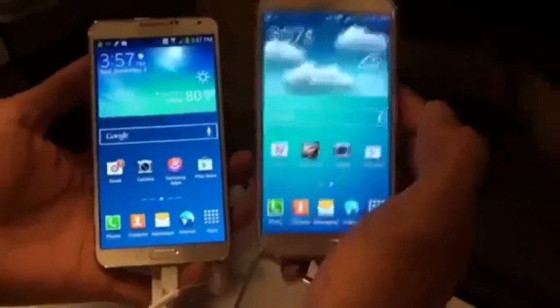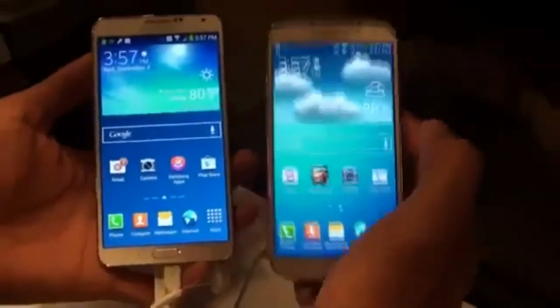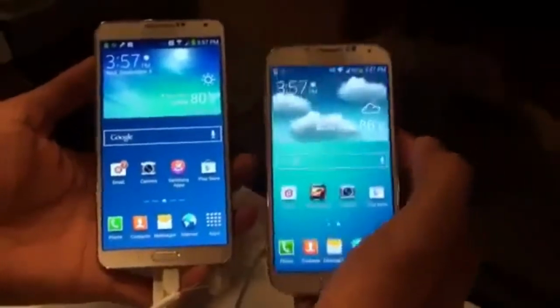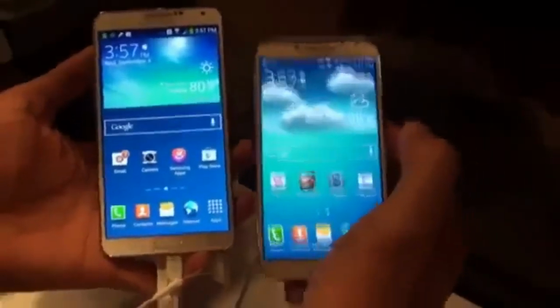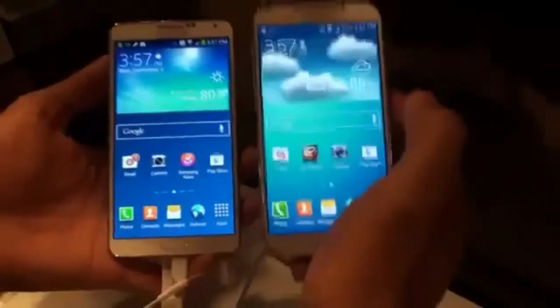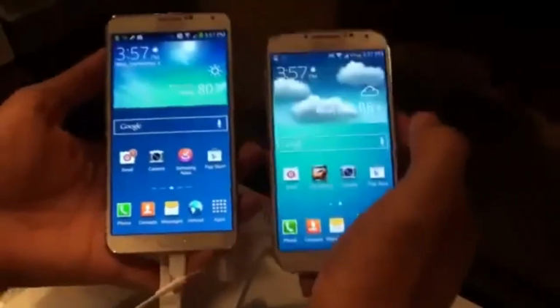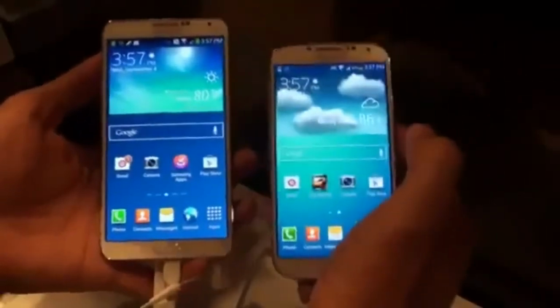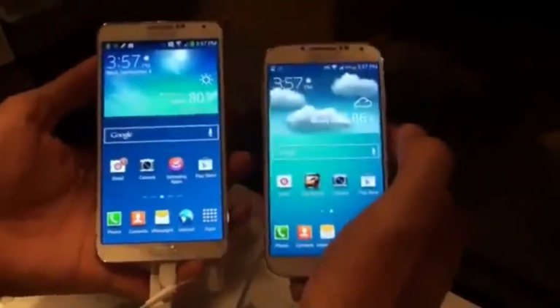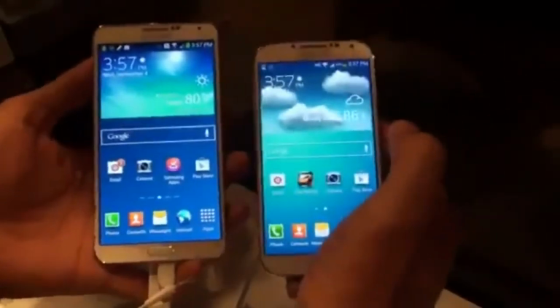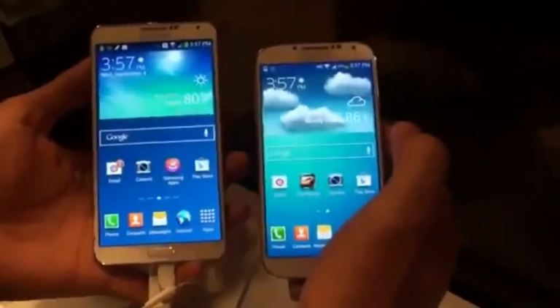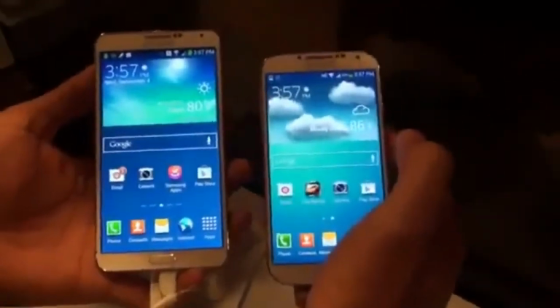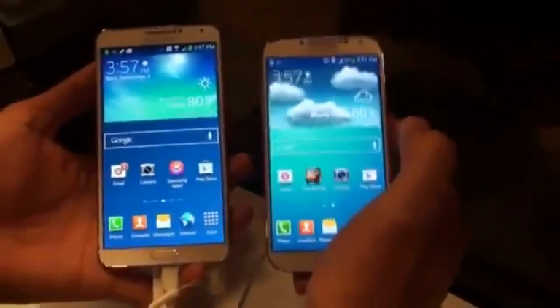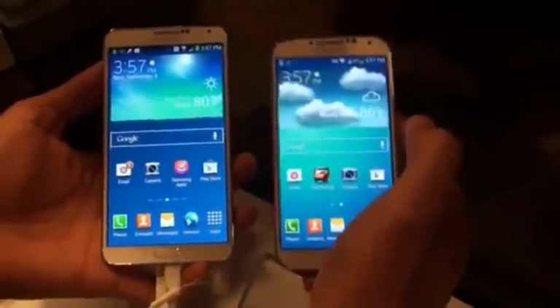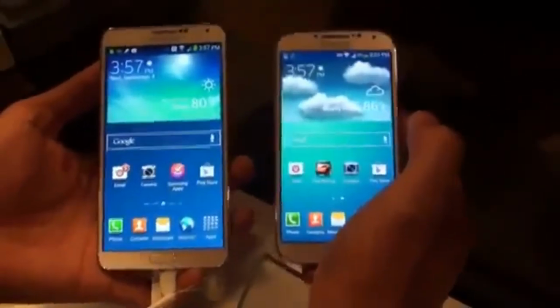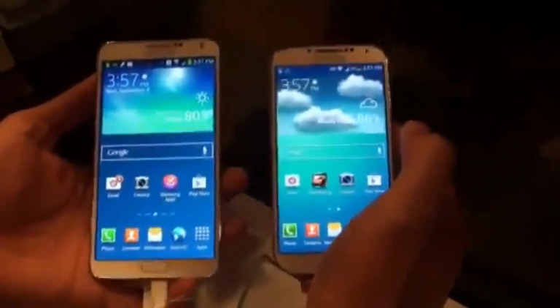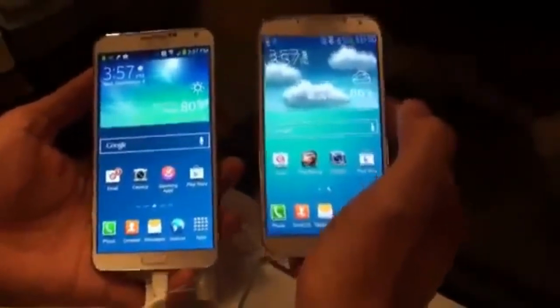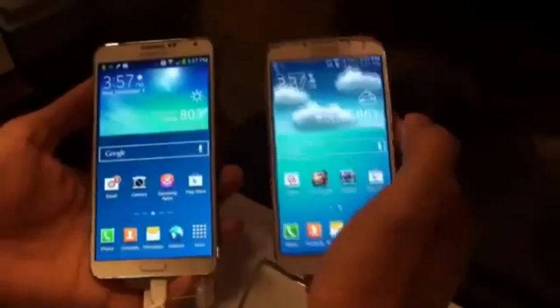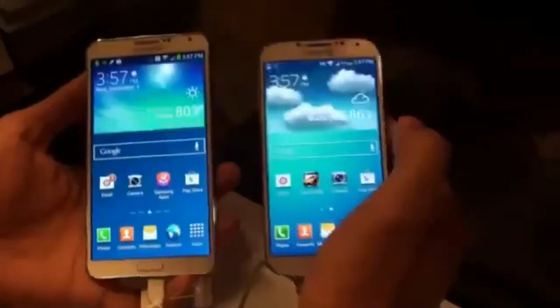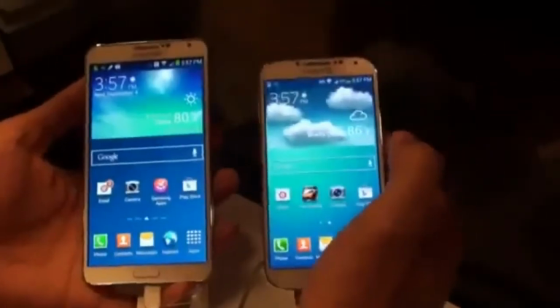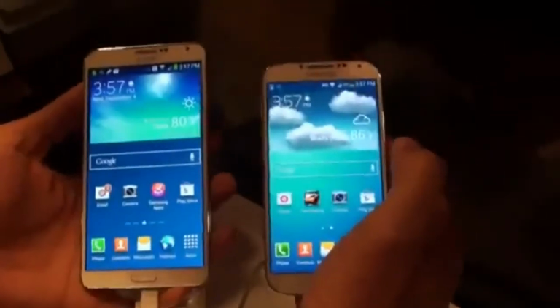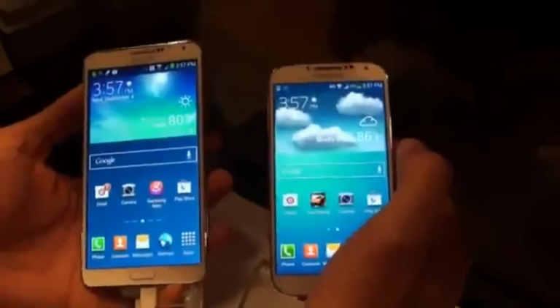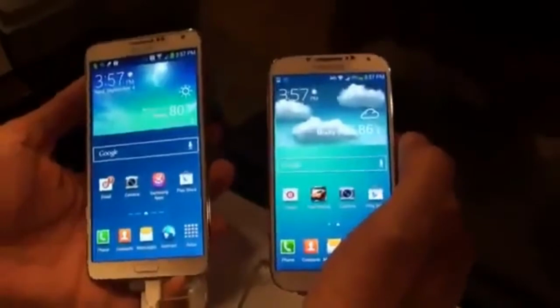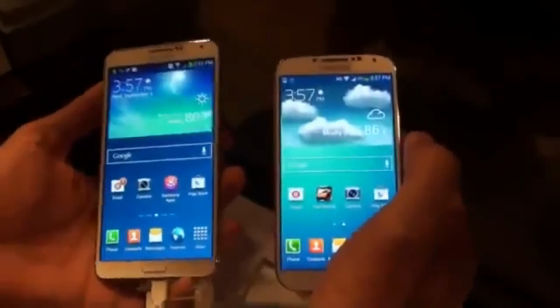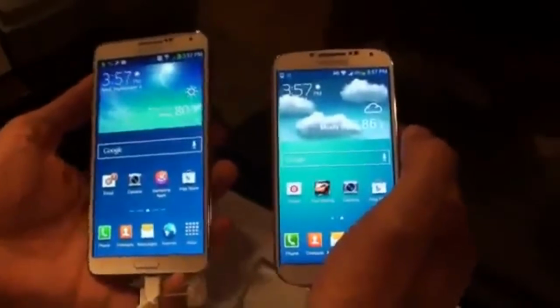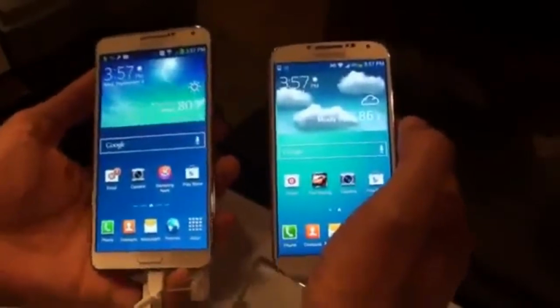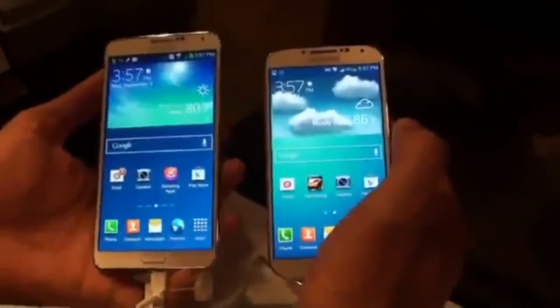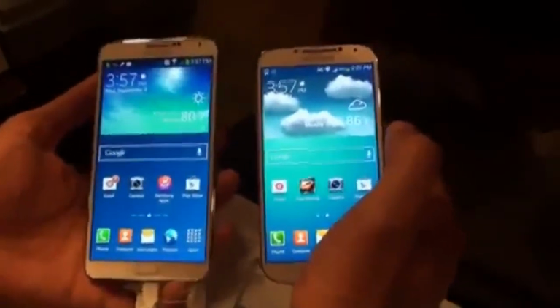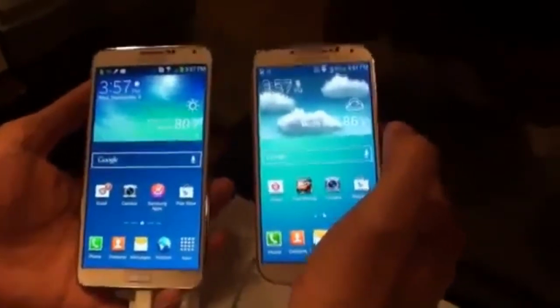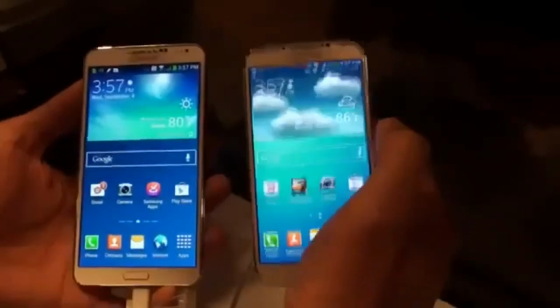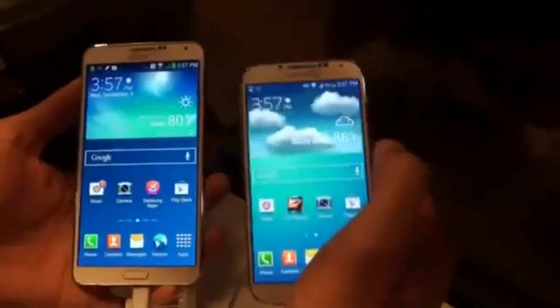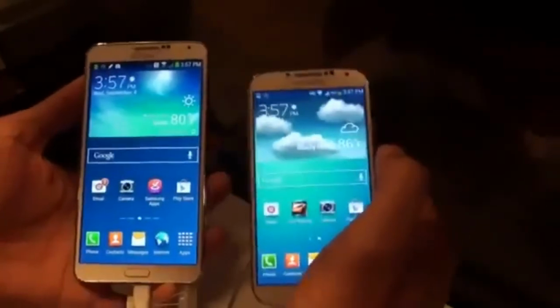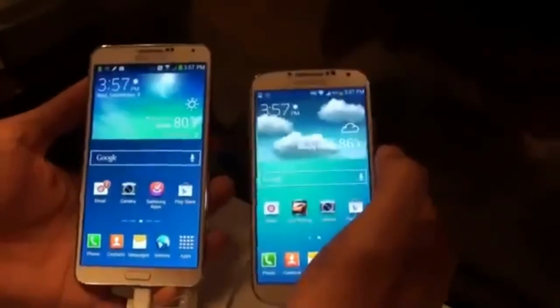Be sure to keep it locked on Phone Dog so you can see the true dogfight between the Galaxy Note 3 and the Galaxy S4.